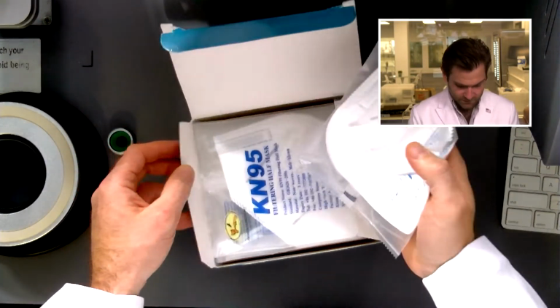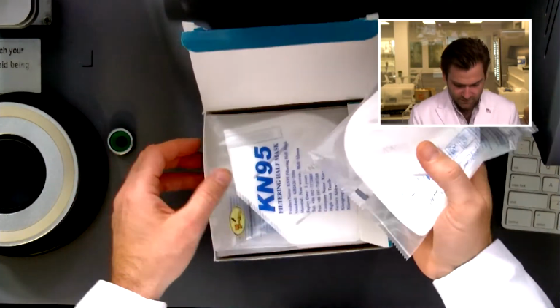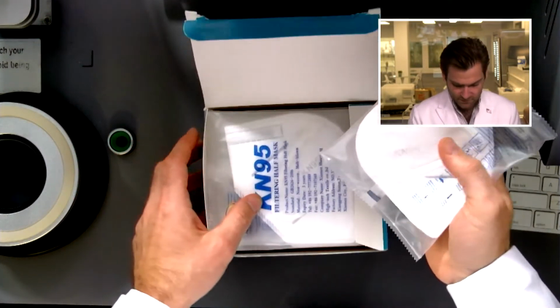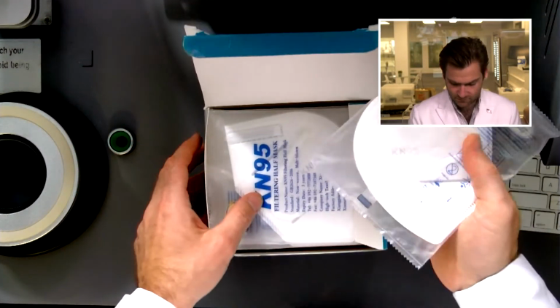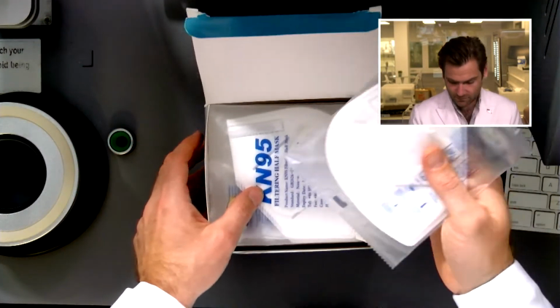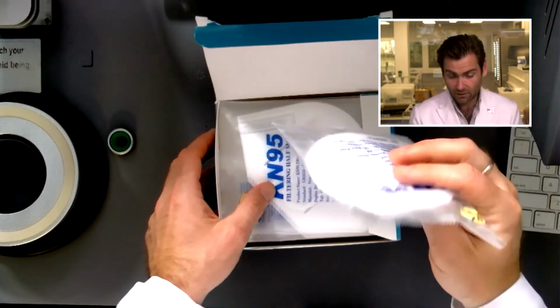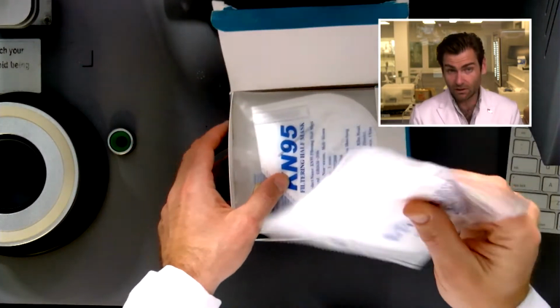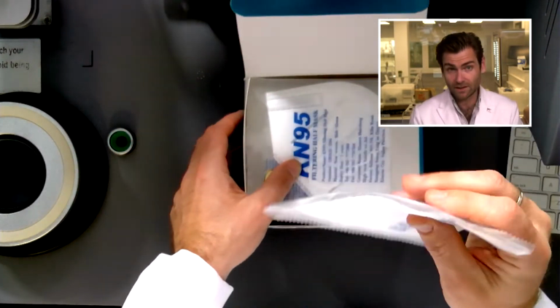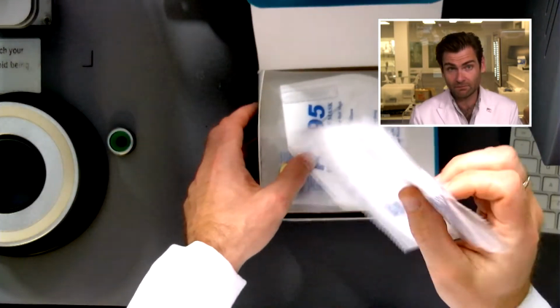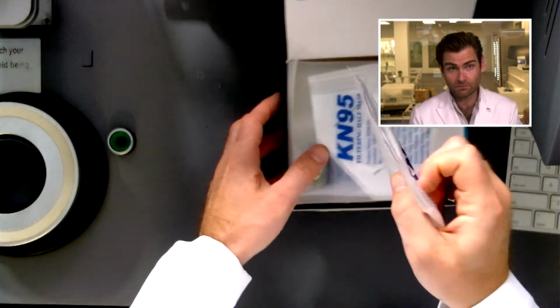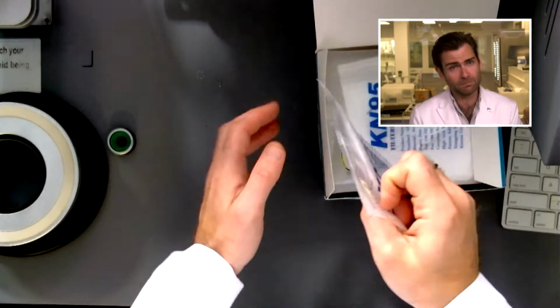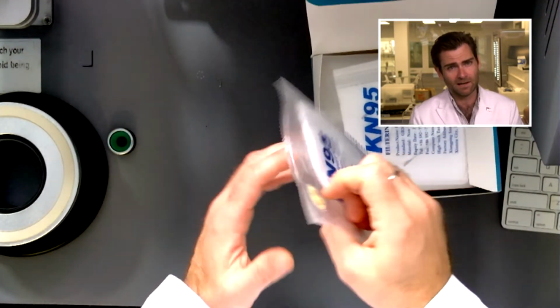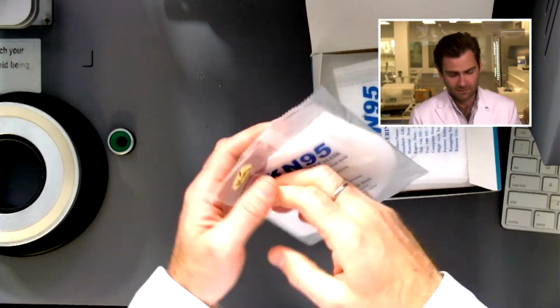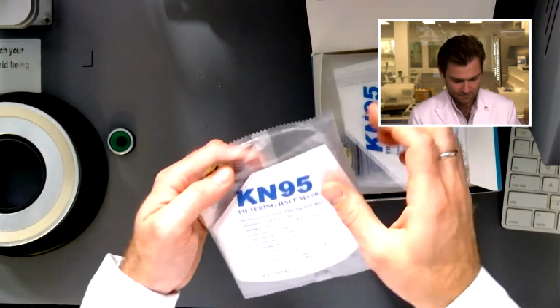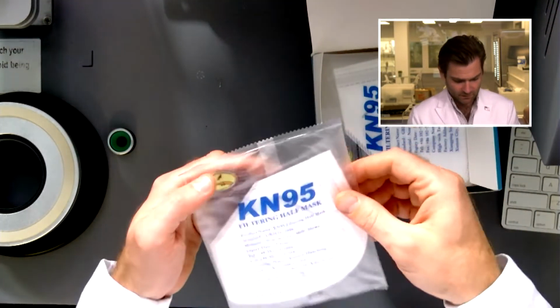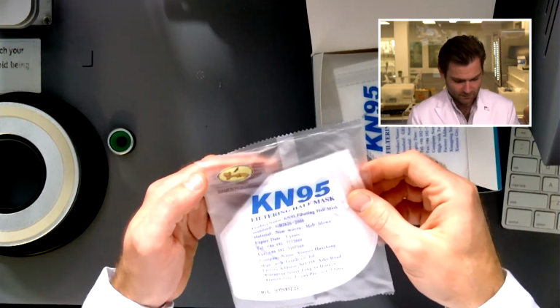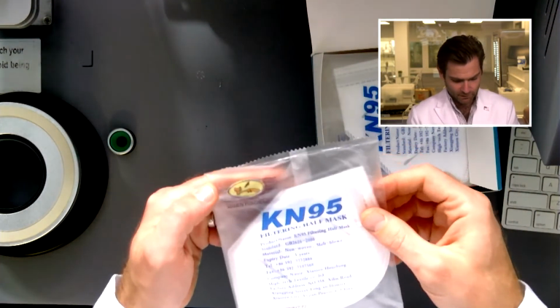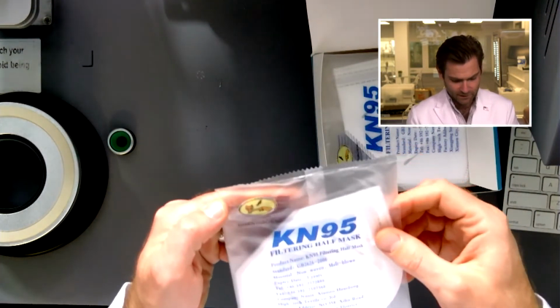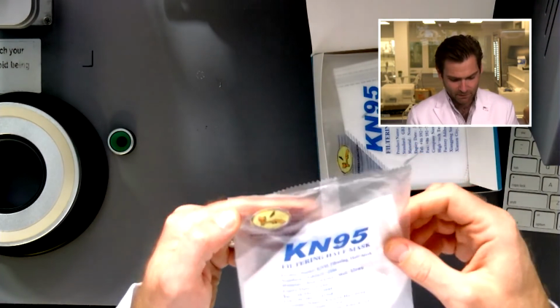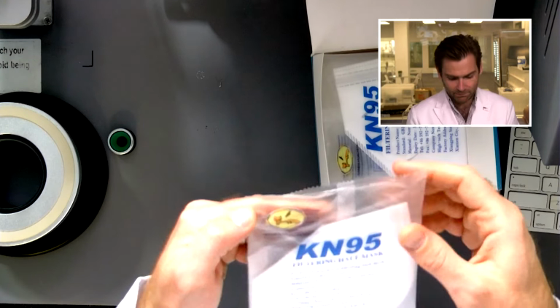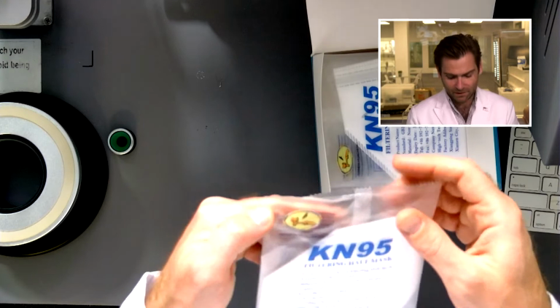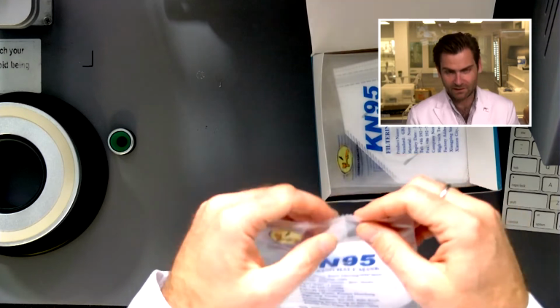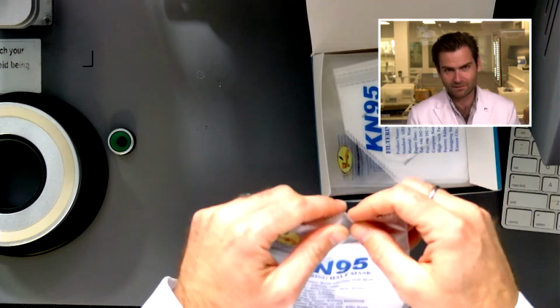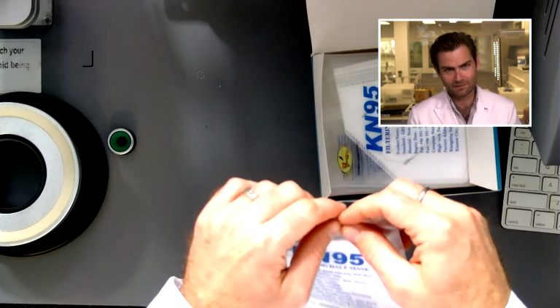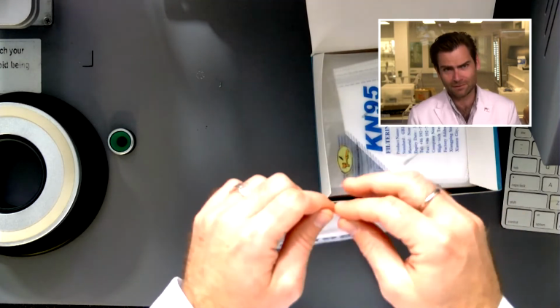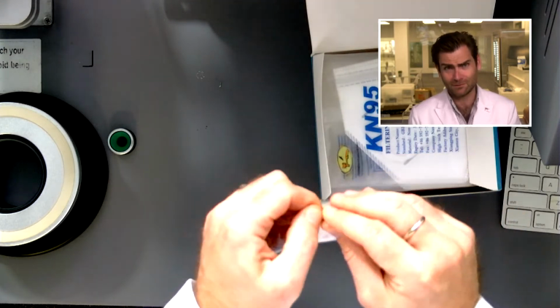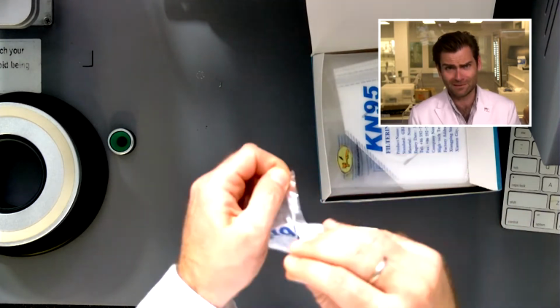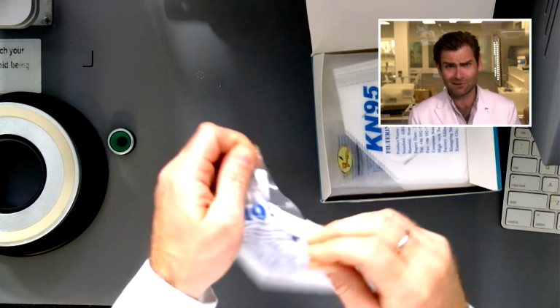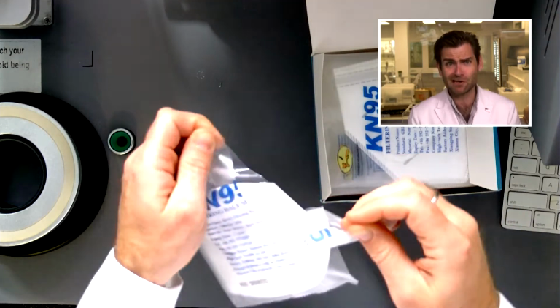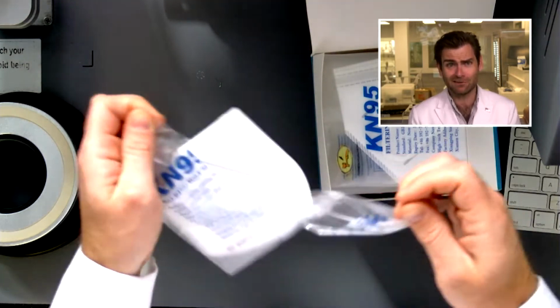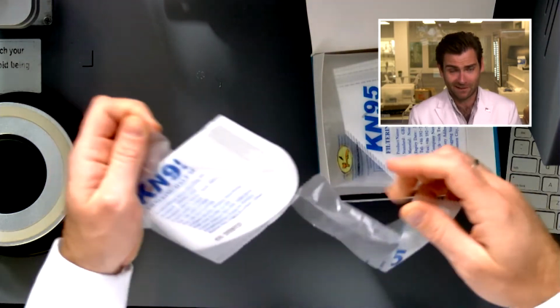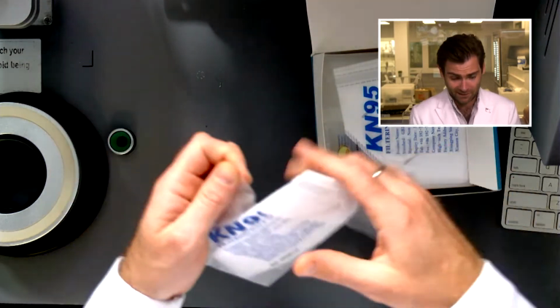This is neat — it's individually packaged! Buggy Bop, you're killing the game.